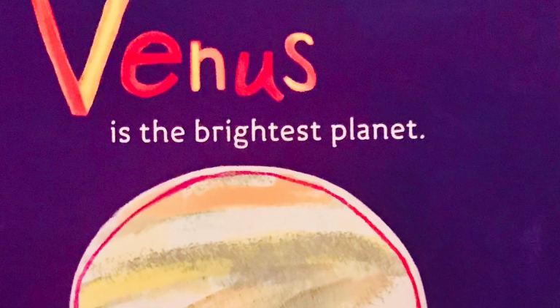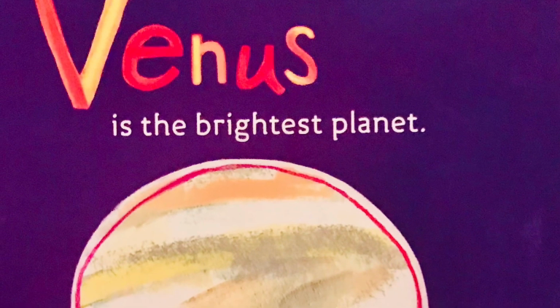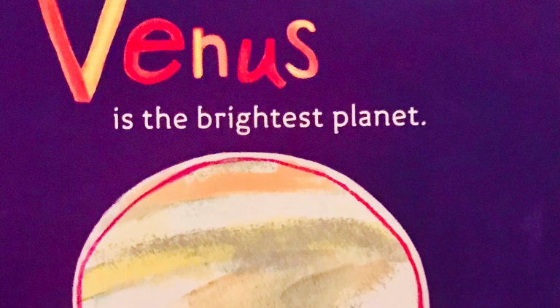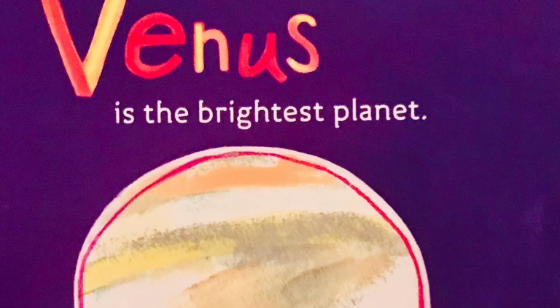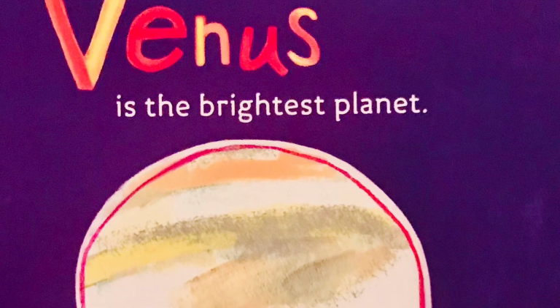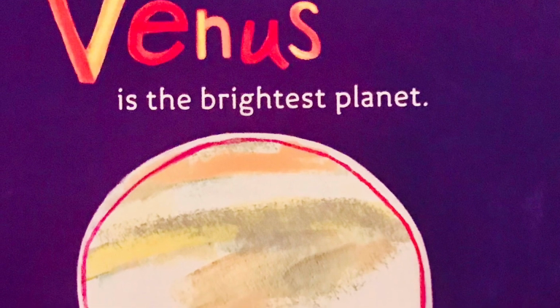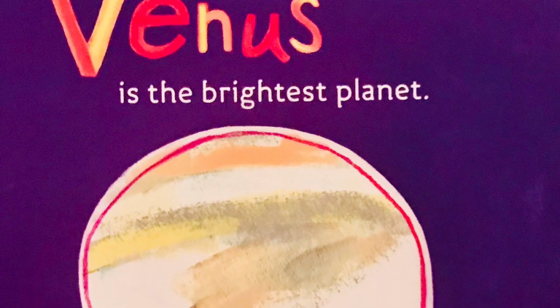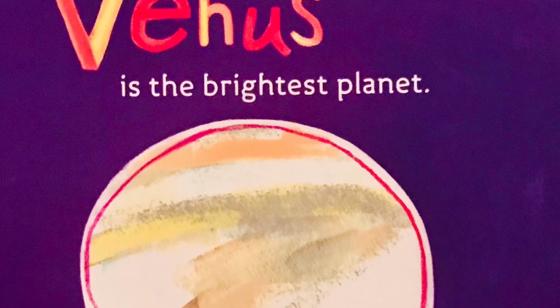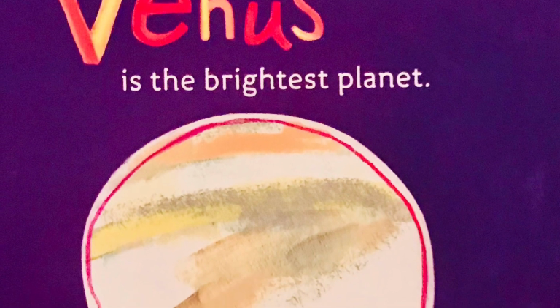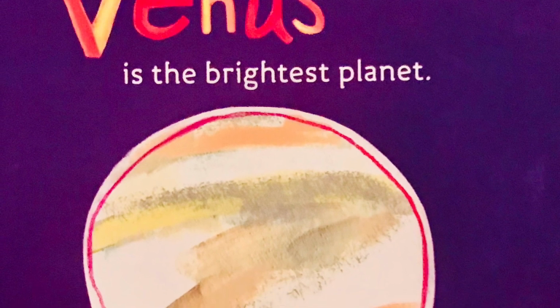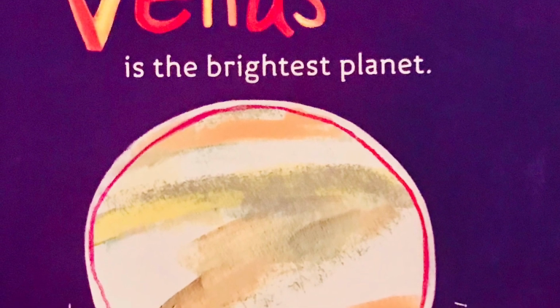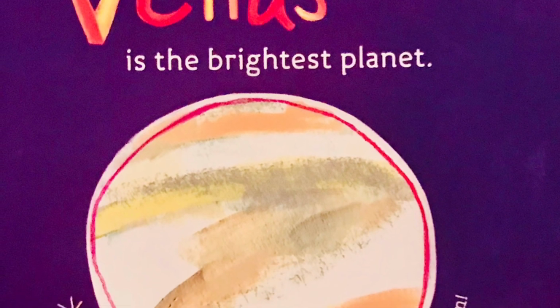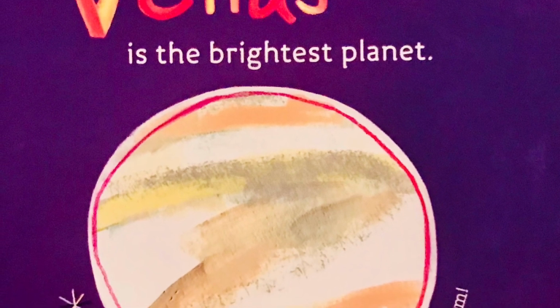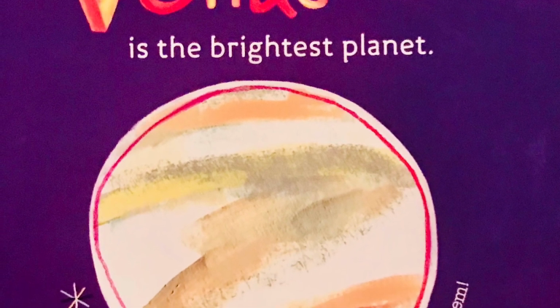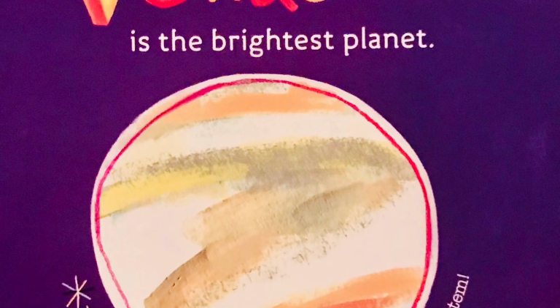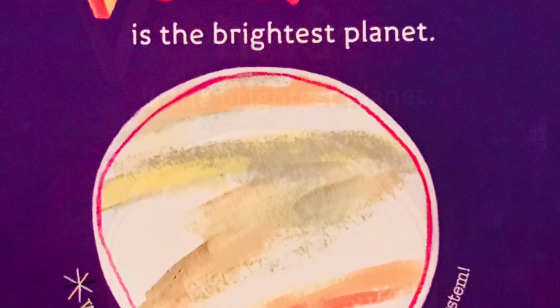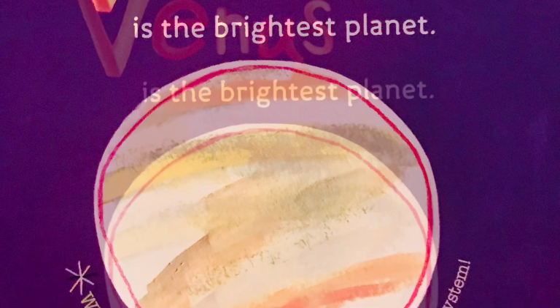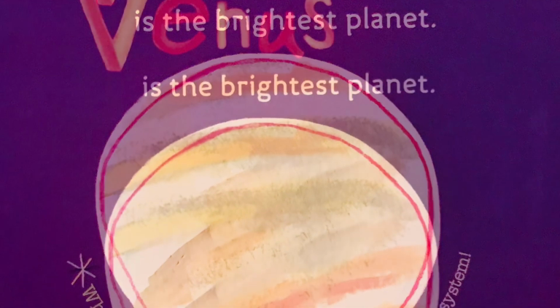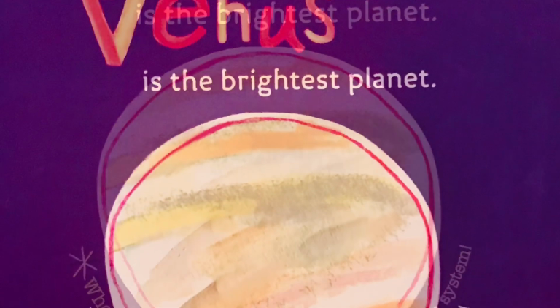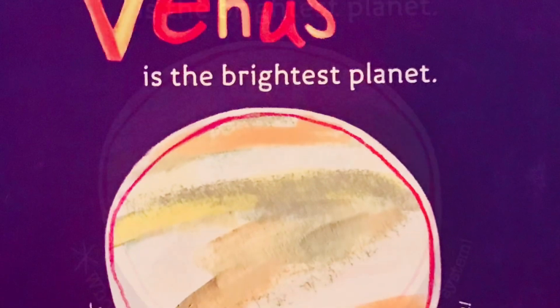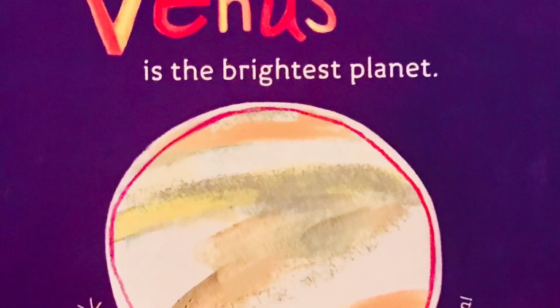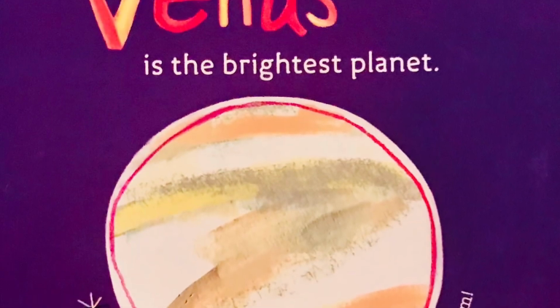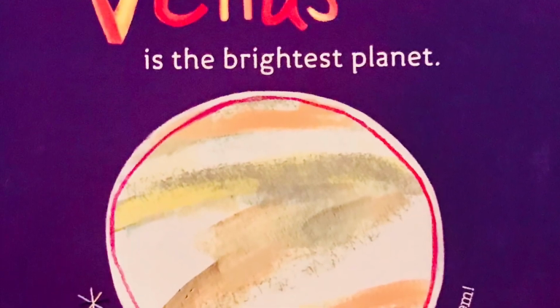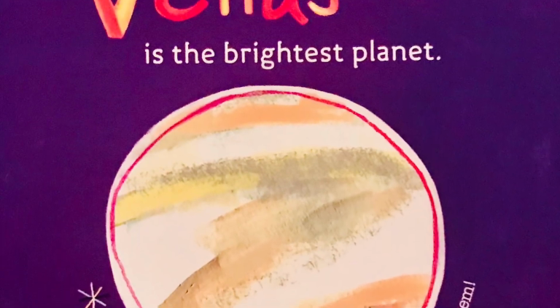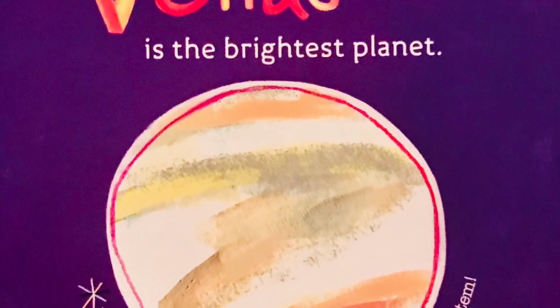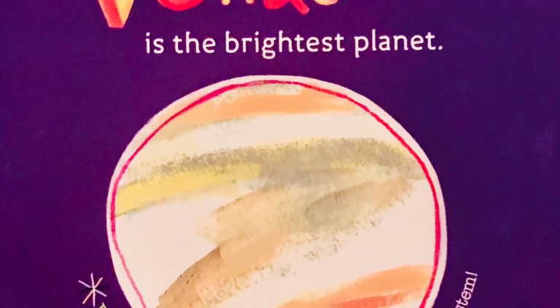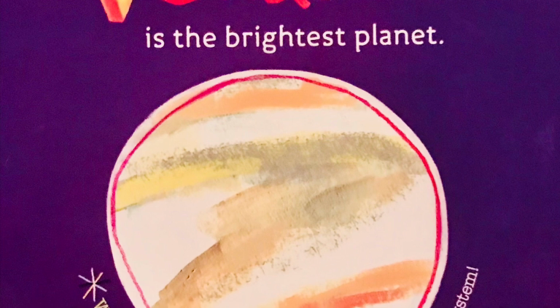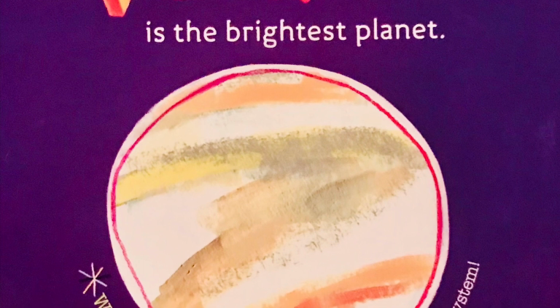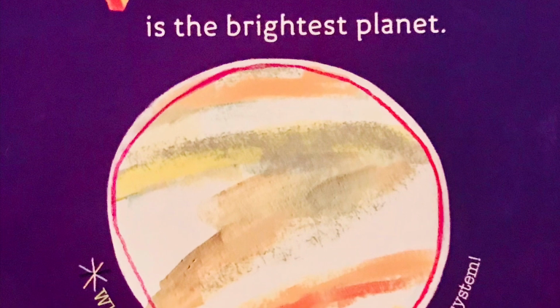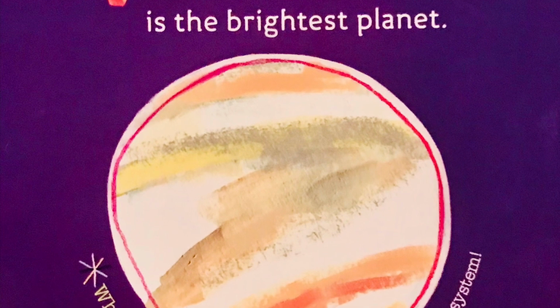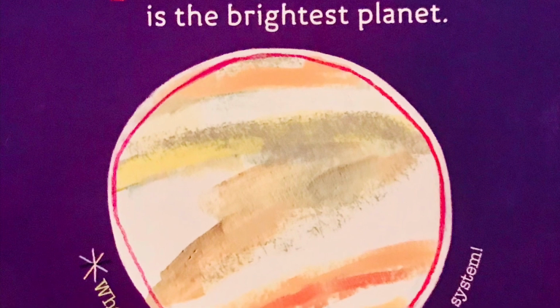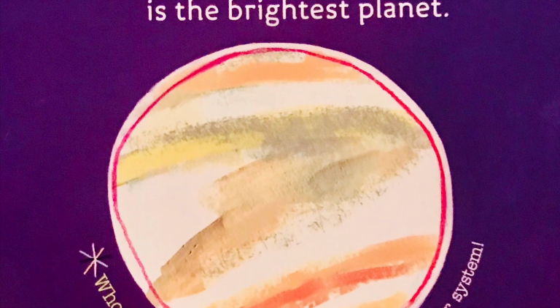Venus is the brightest planet. Venus is the hottest planet in the Solar System.